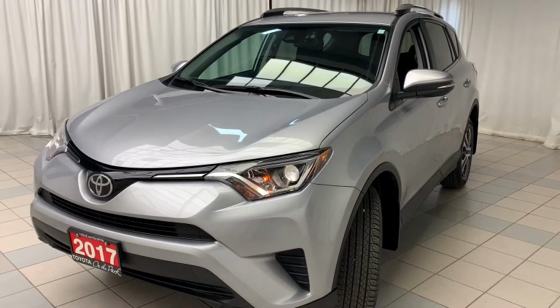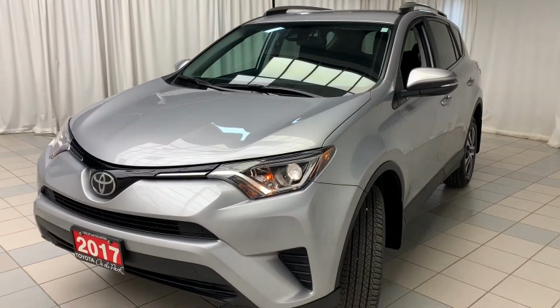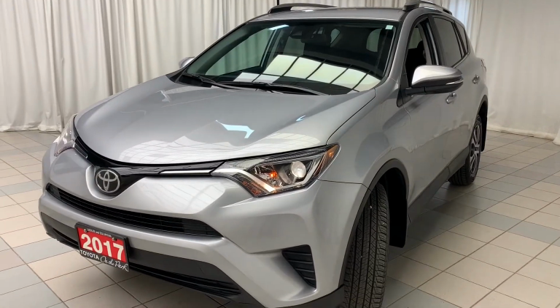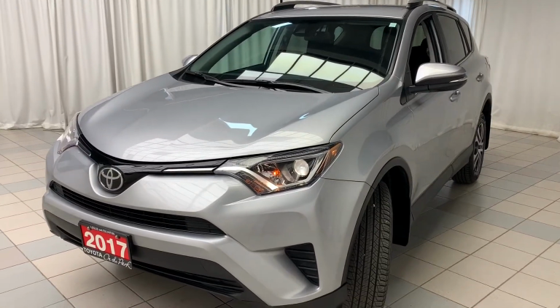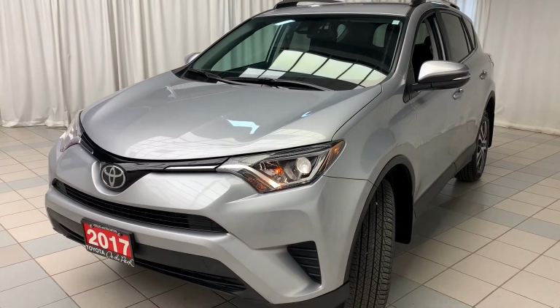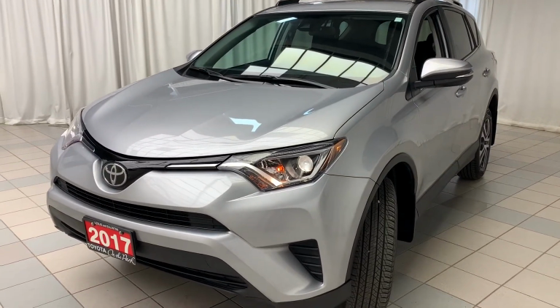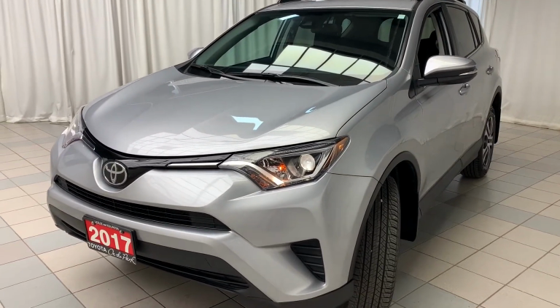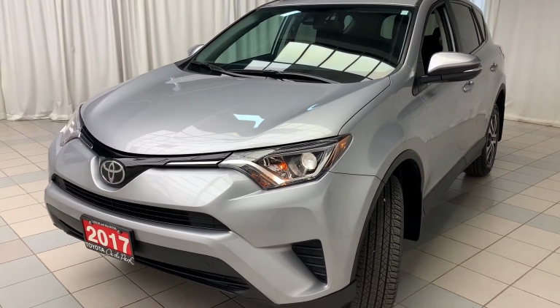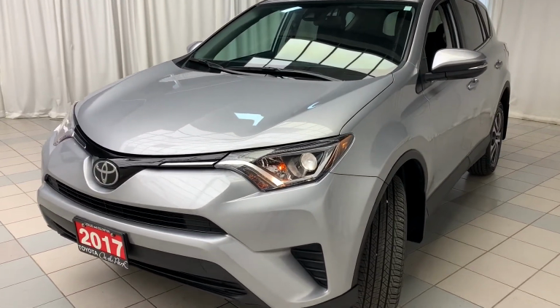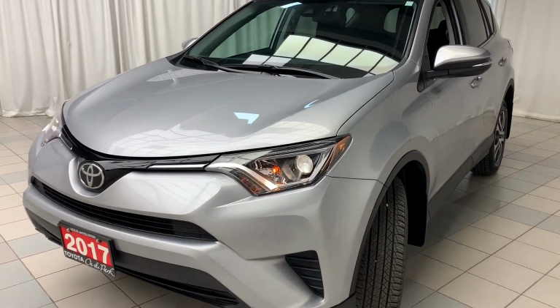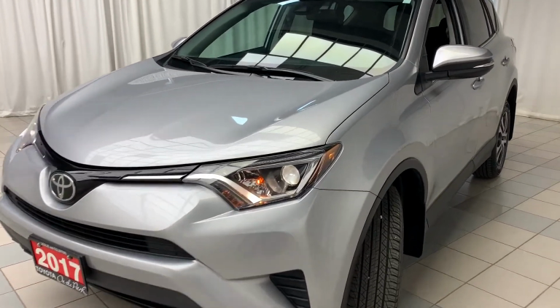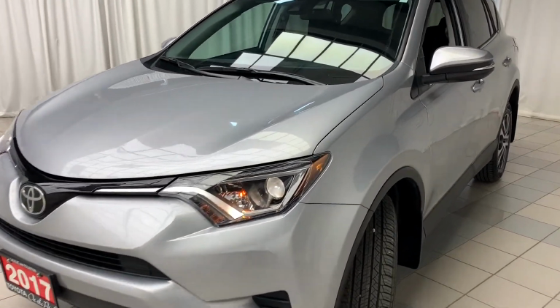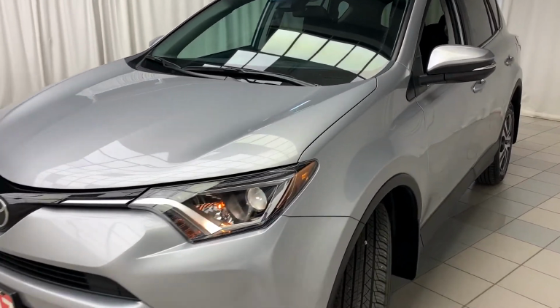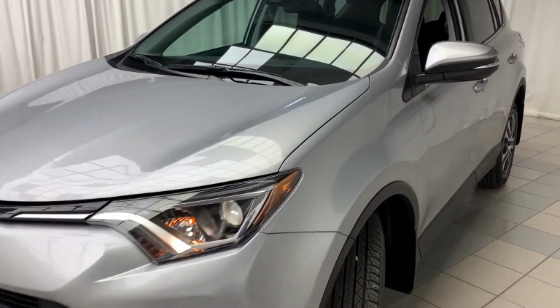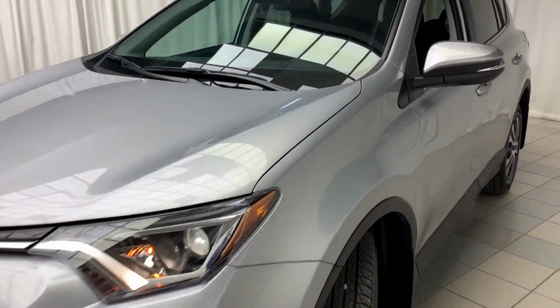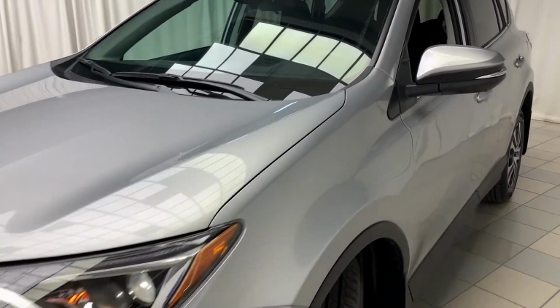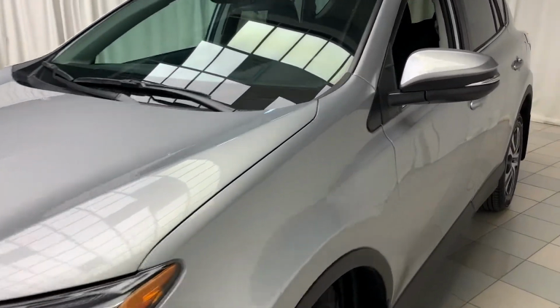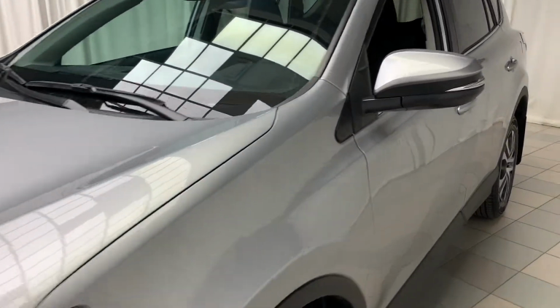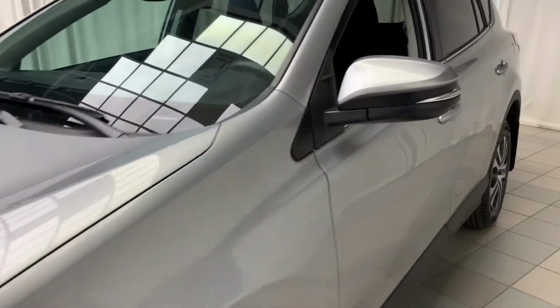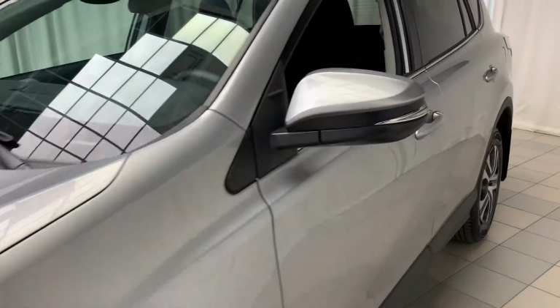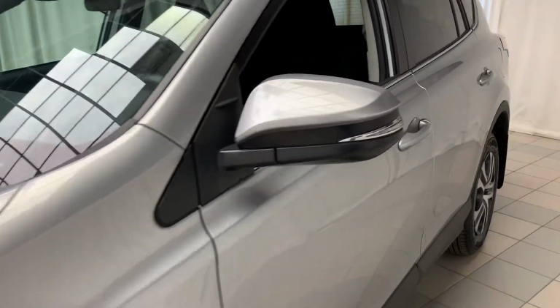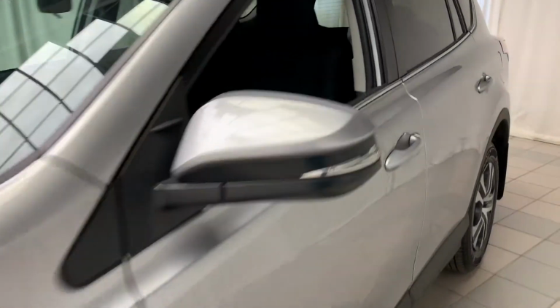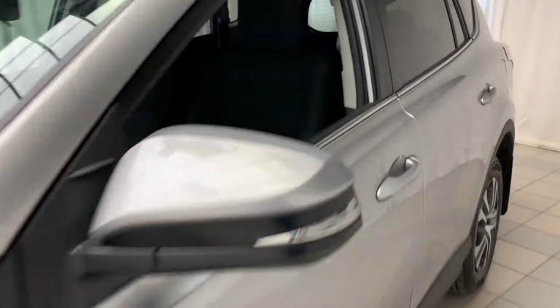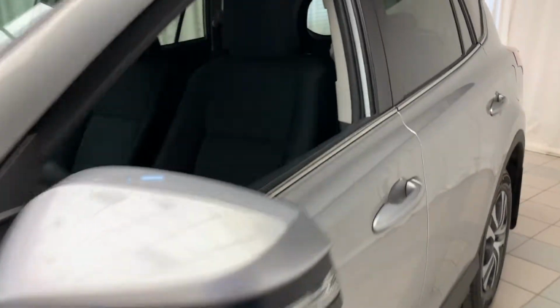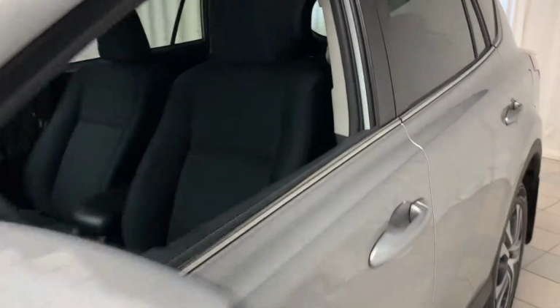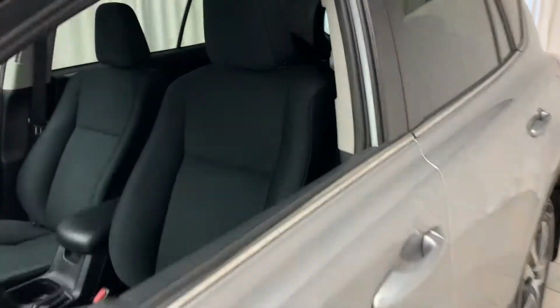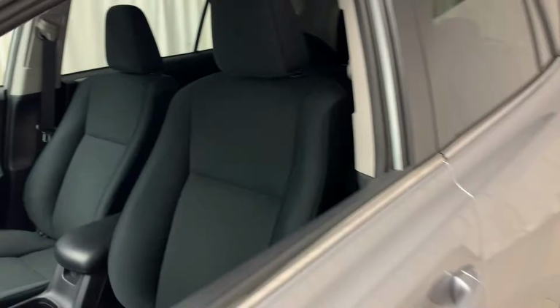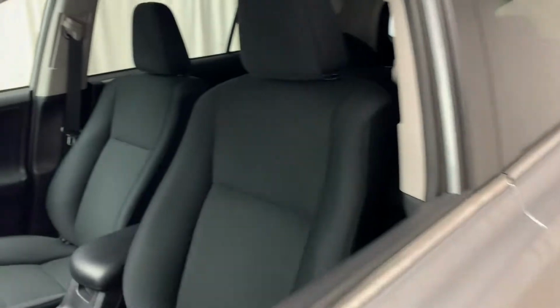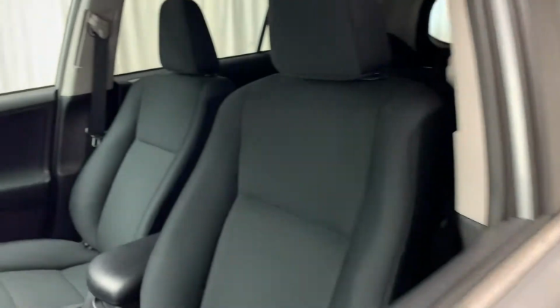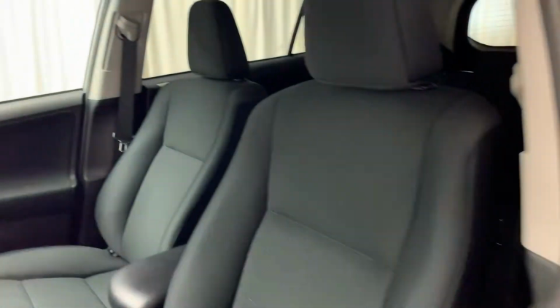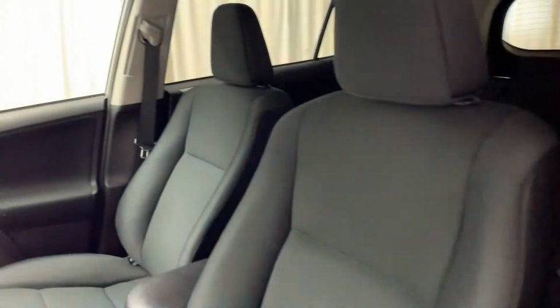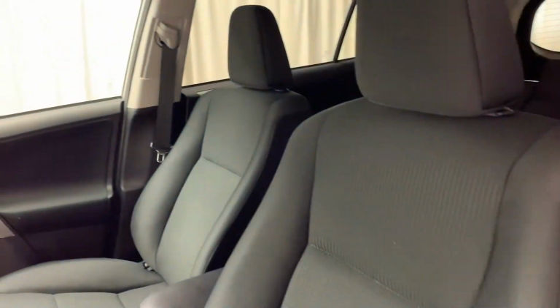Hello and welcome to Toyota on the Park. Today we're taking a look at the 2017 RAV4 LE all-wheel drive.